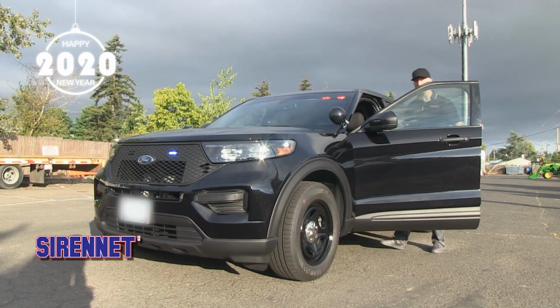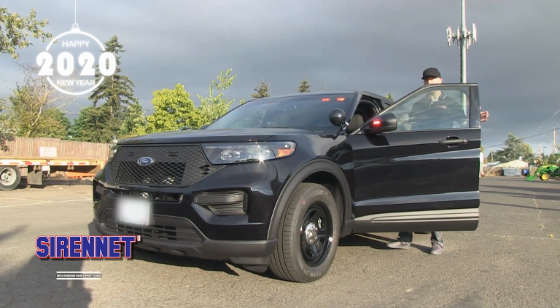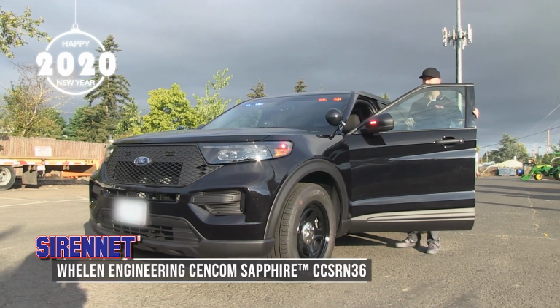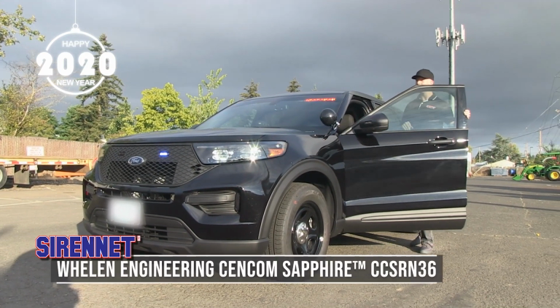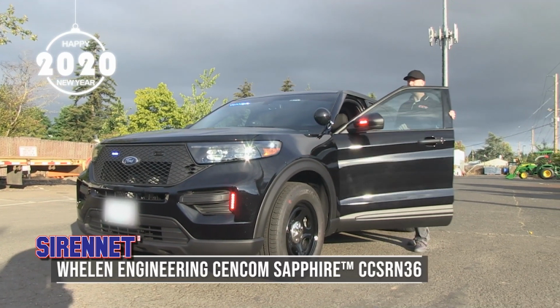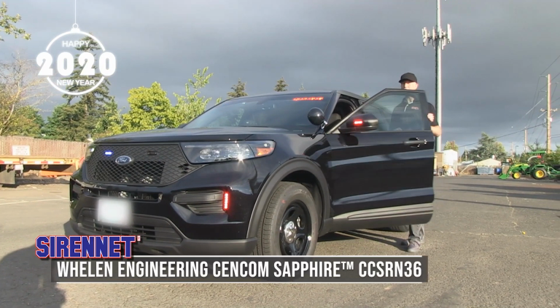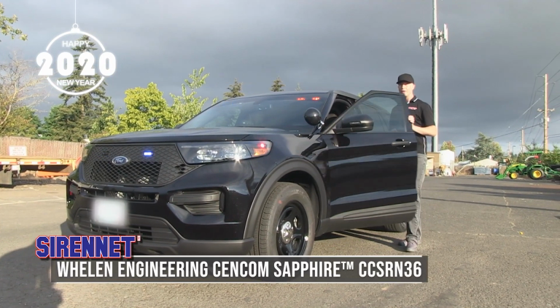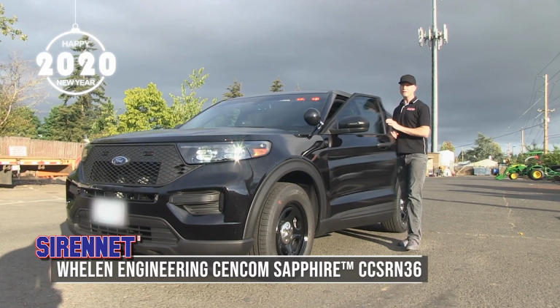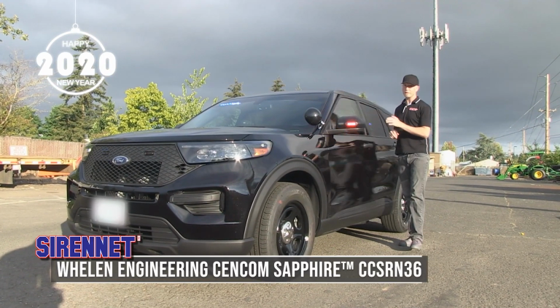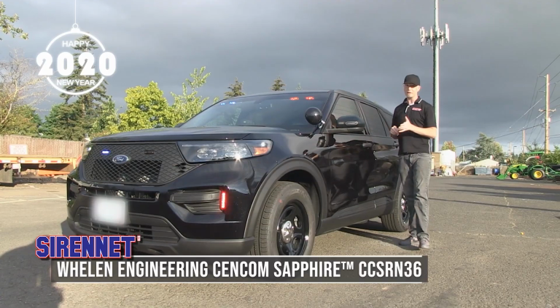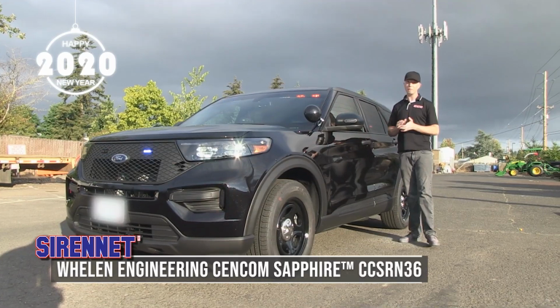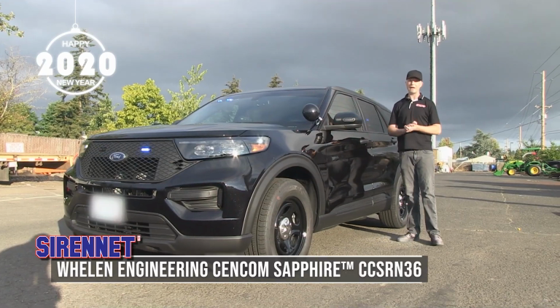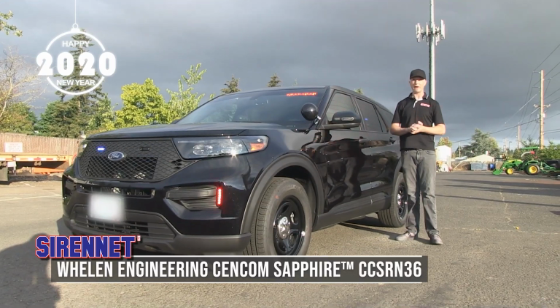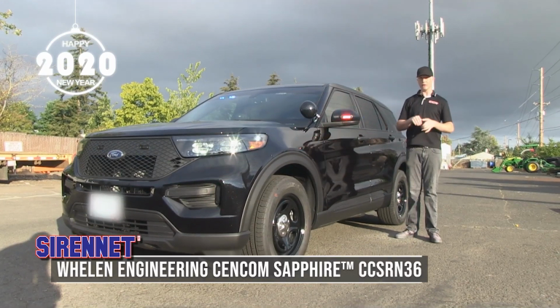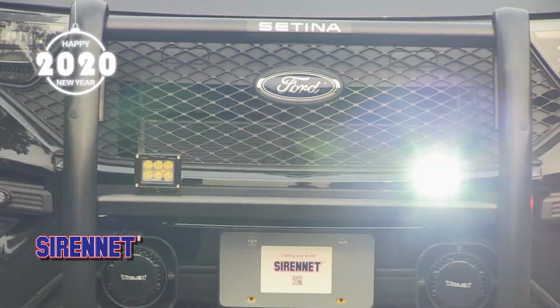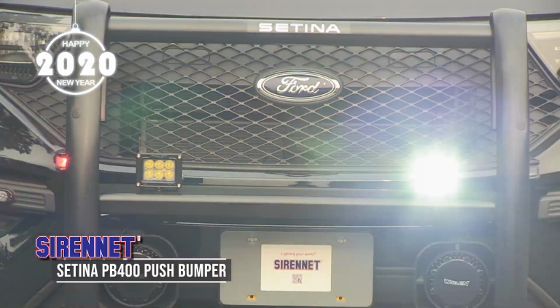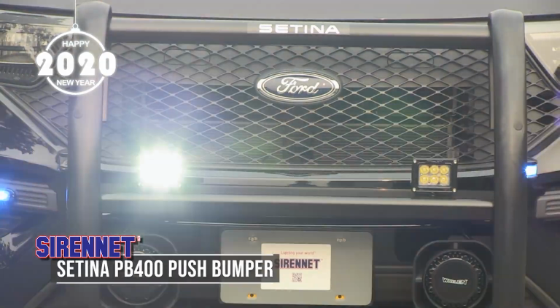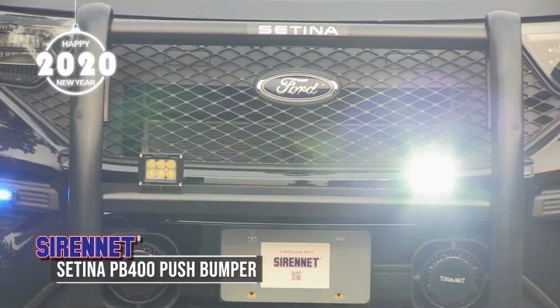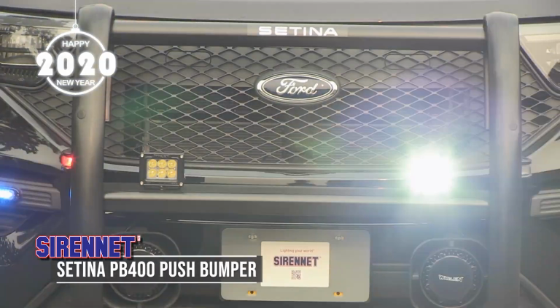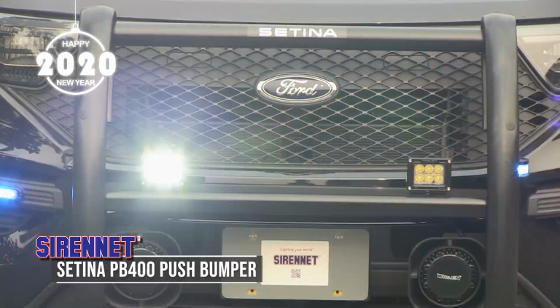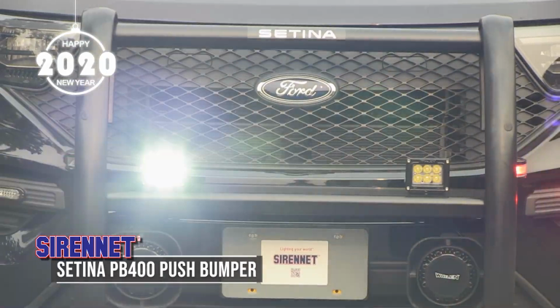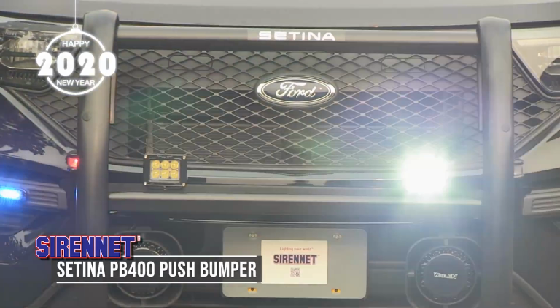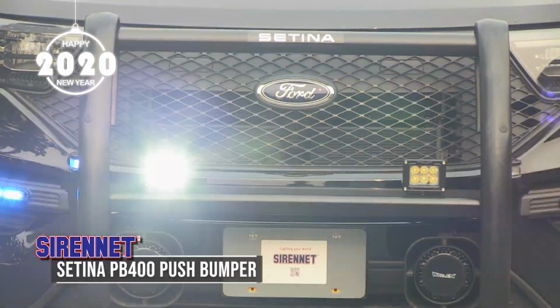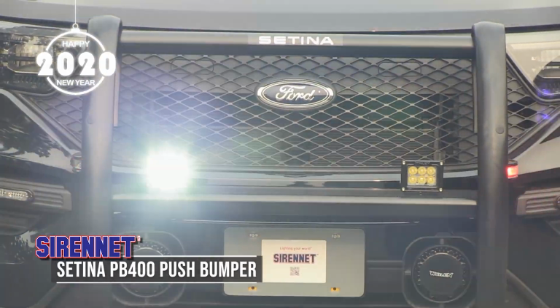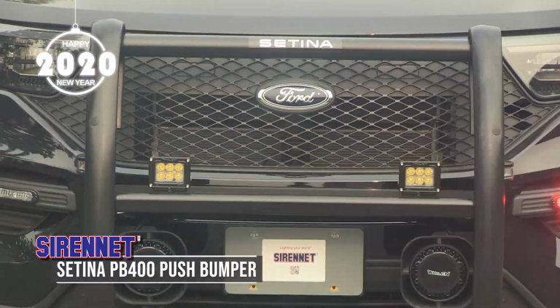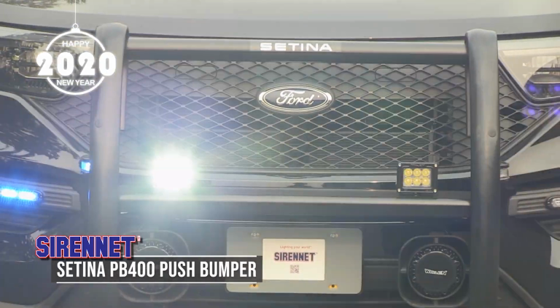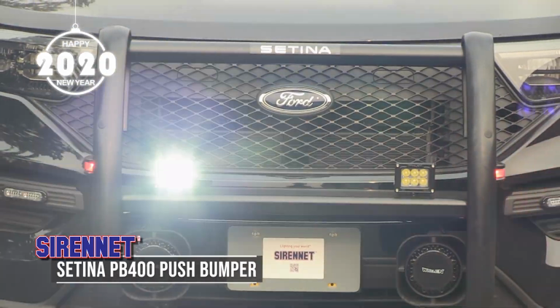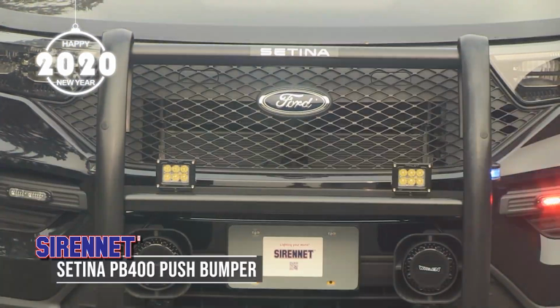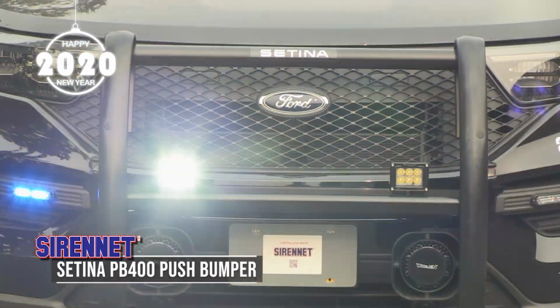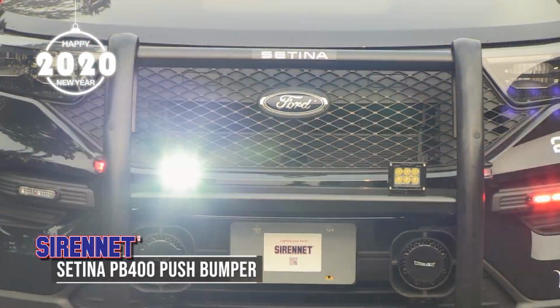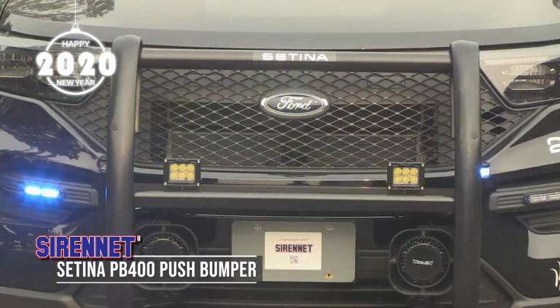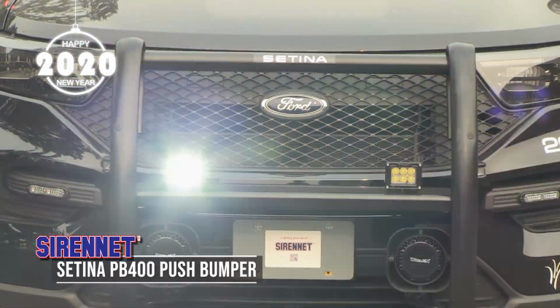Controlled with the Whelan Engineering Syncom Sapphire and Satina, and a PB400 for some front-end protection.